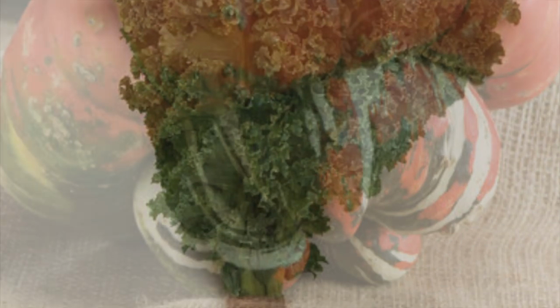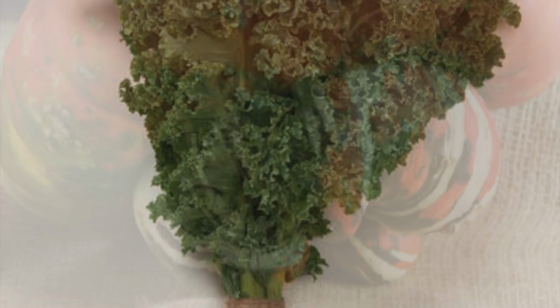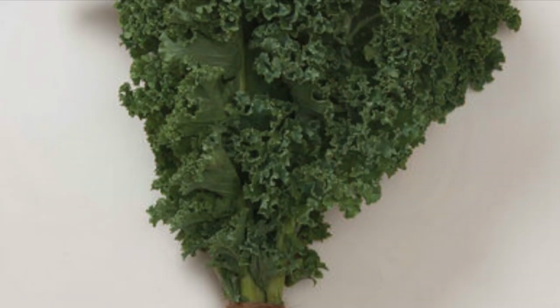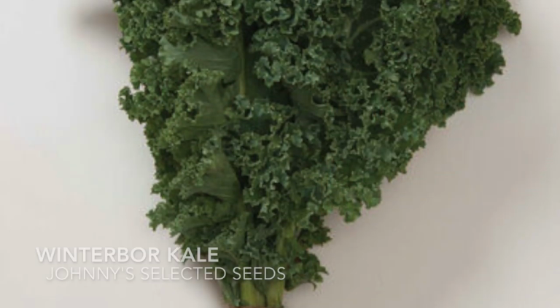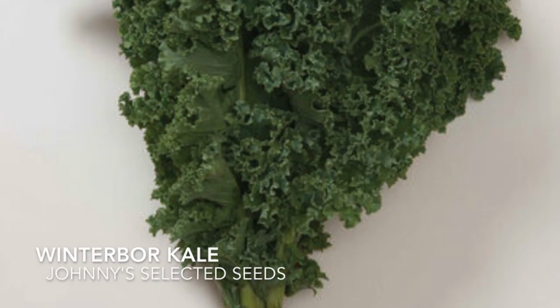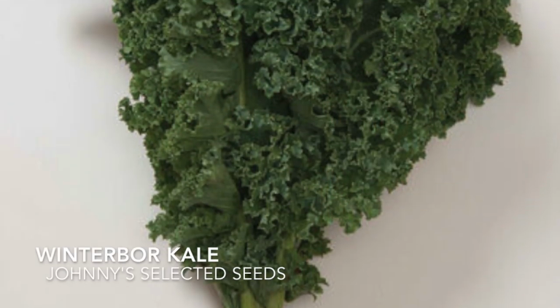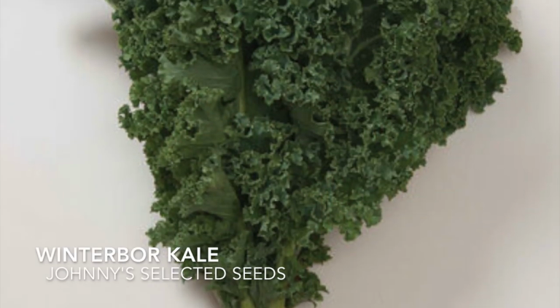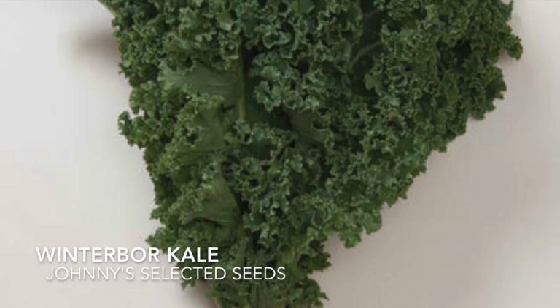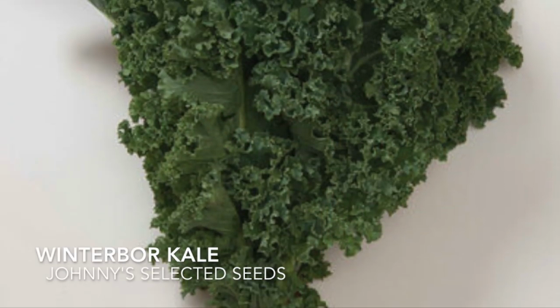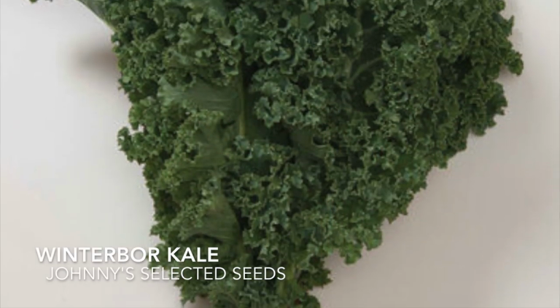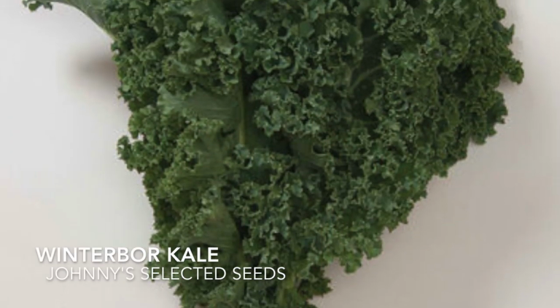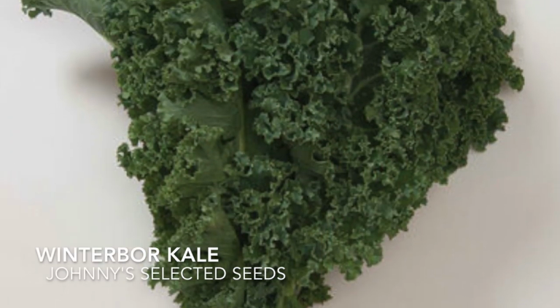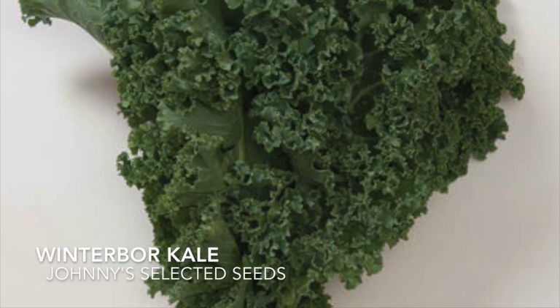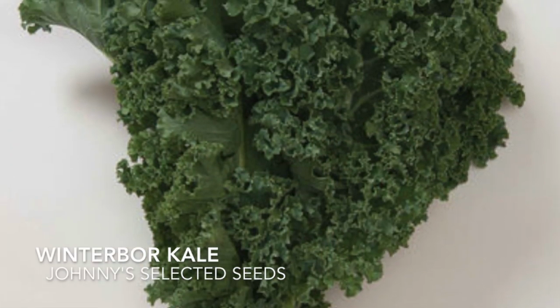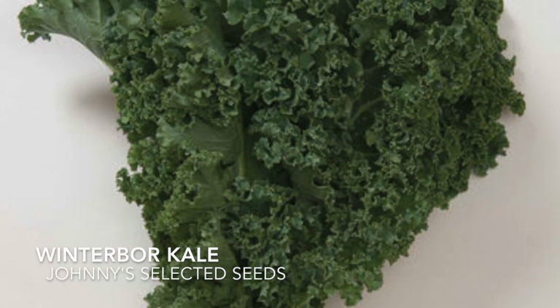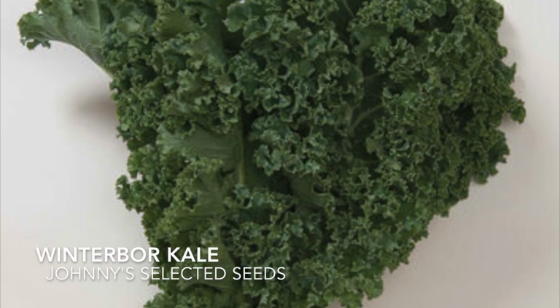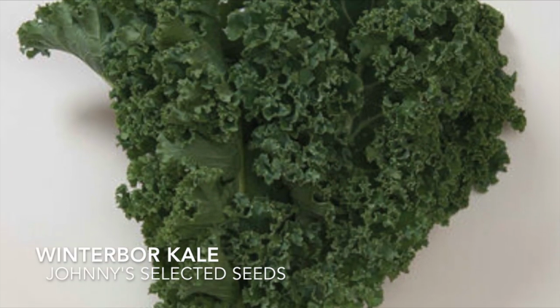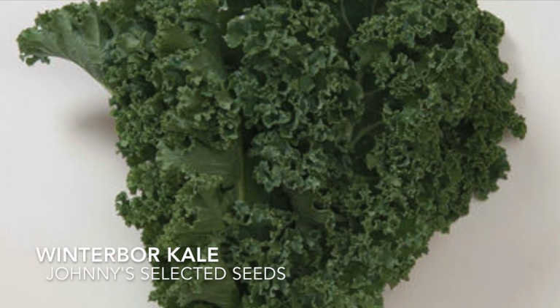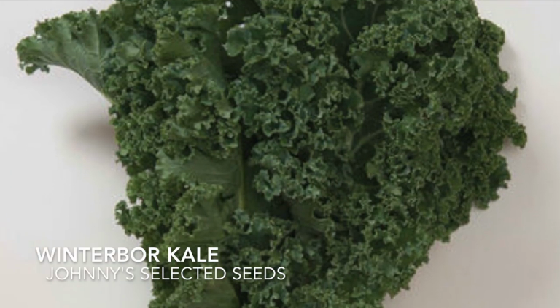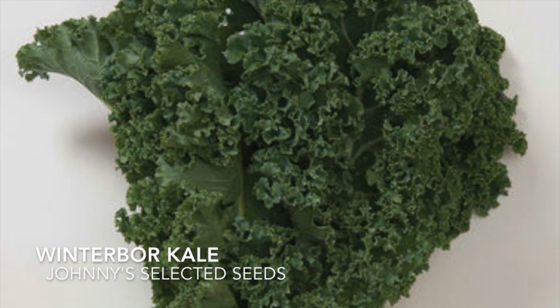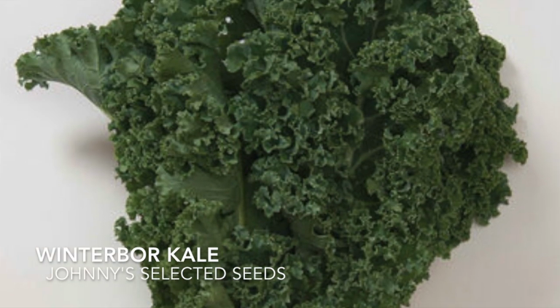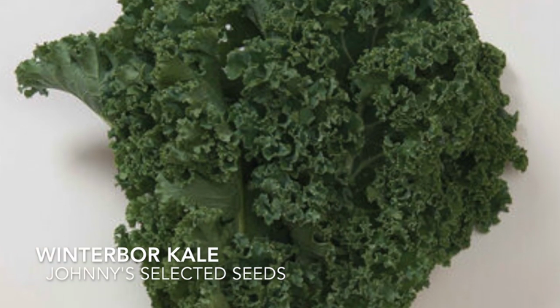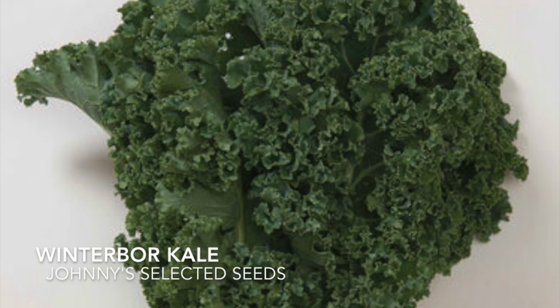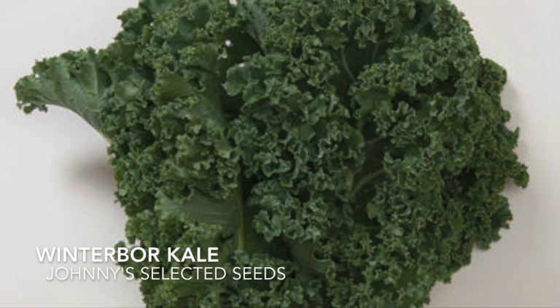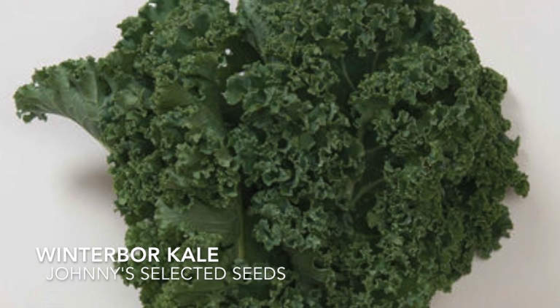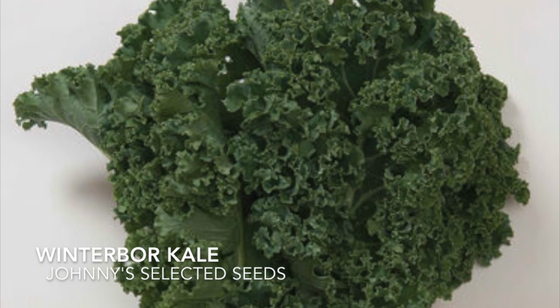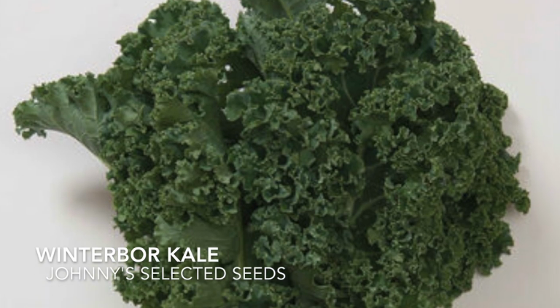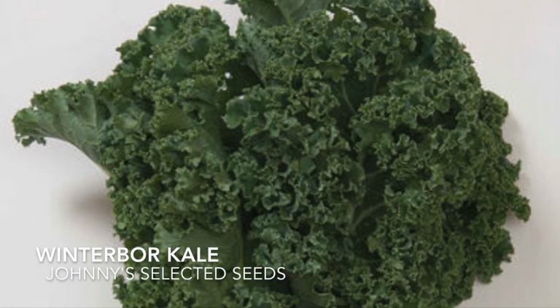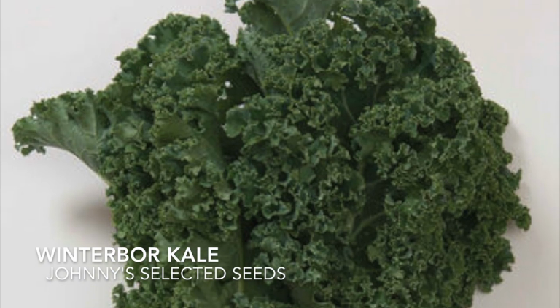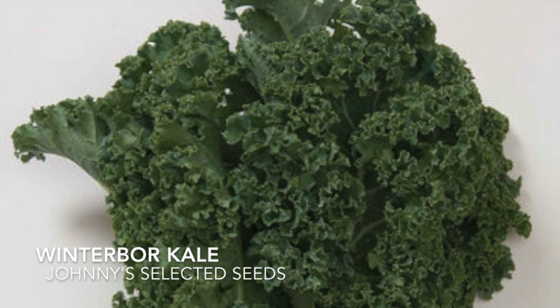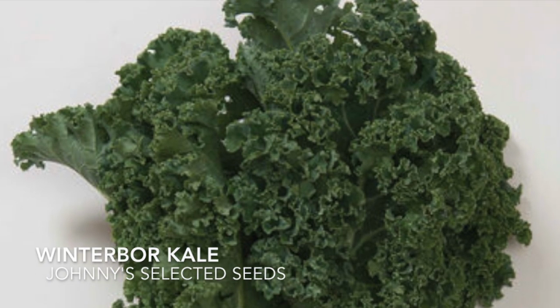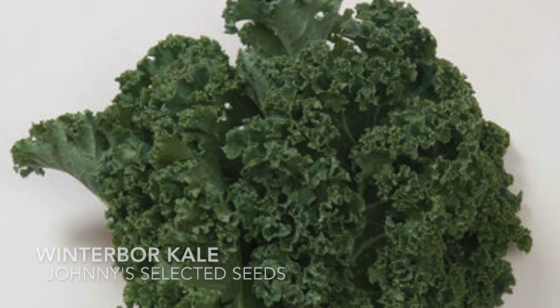This variety of kale is a standard green curly kale. It can grow up to two to three feet.